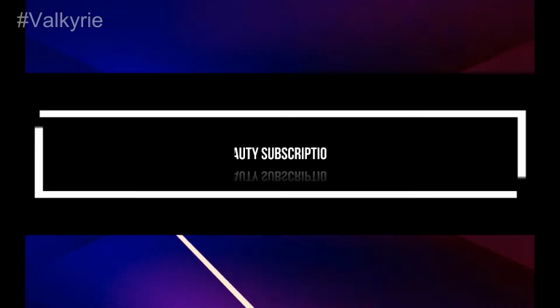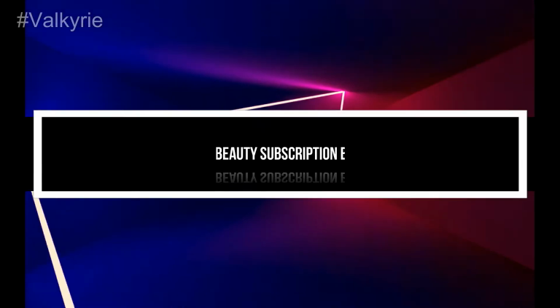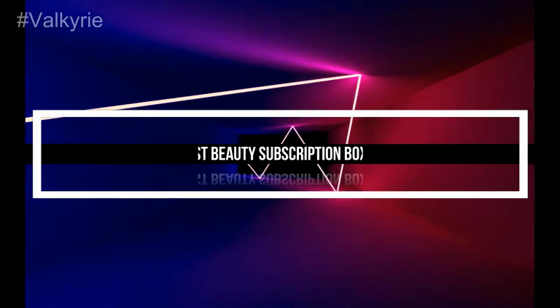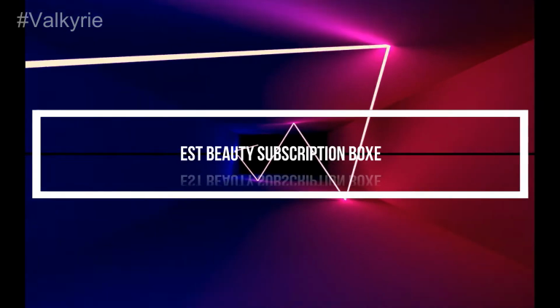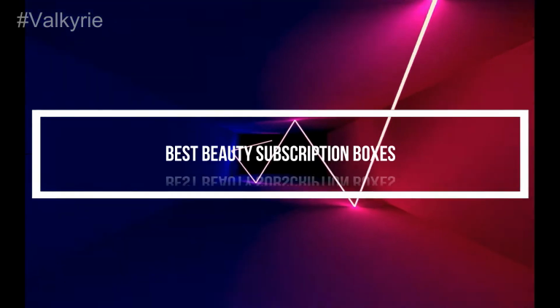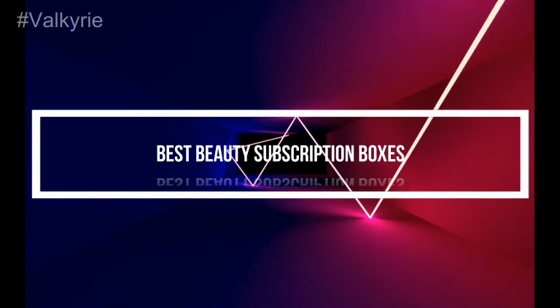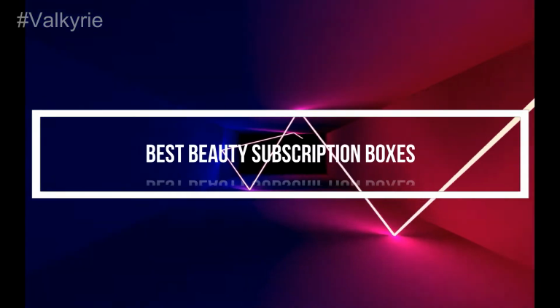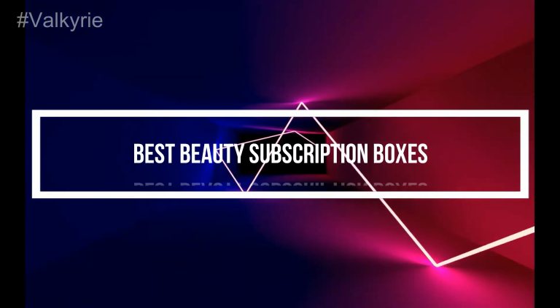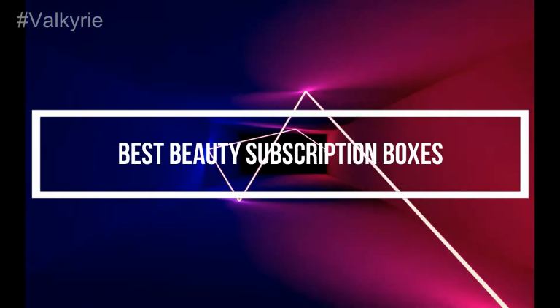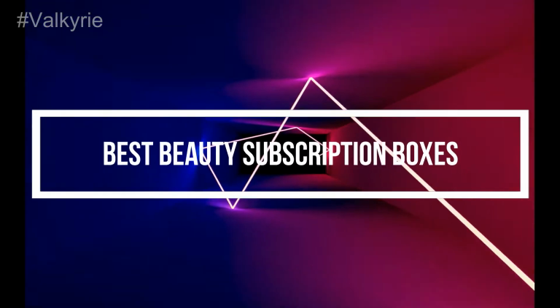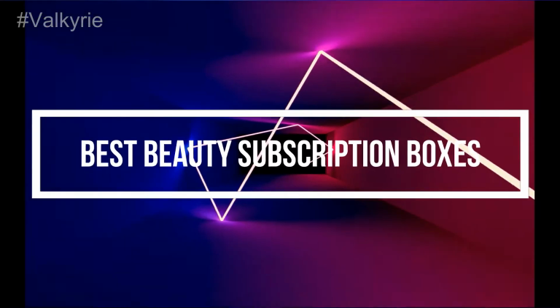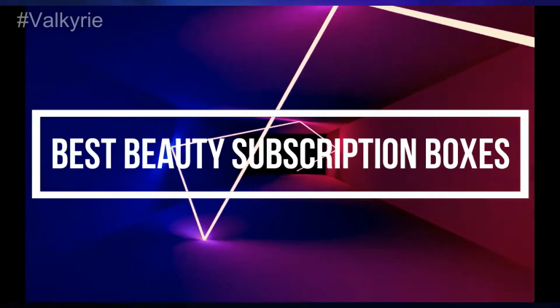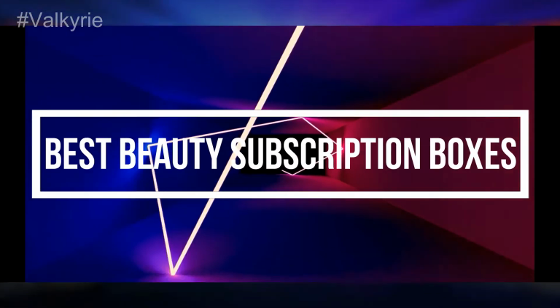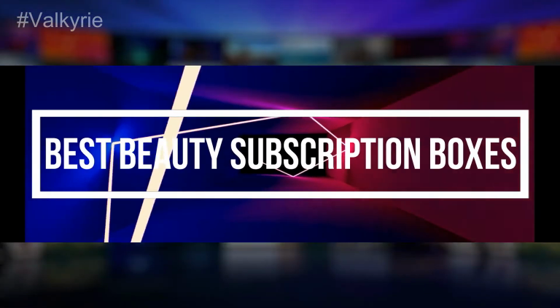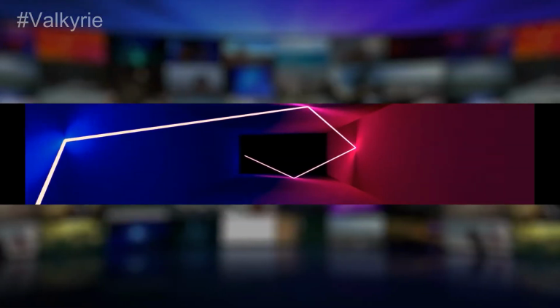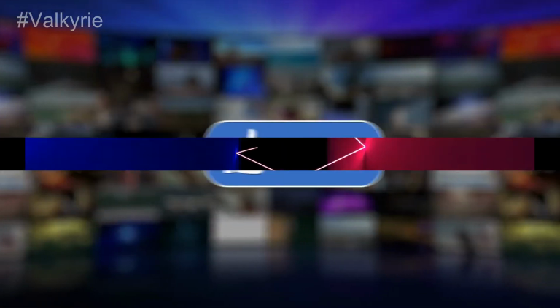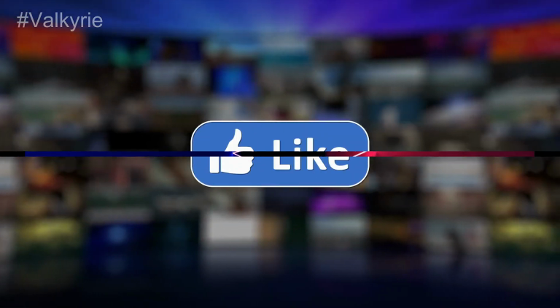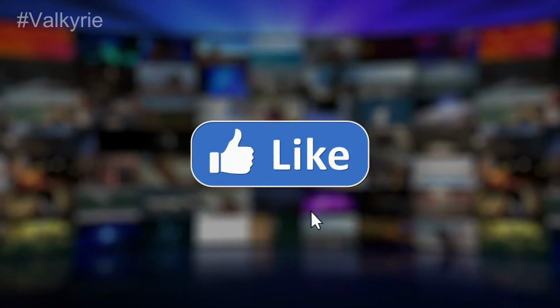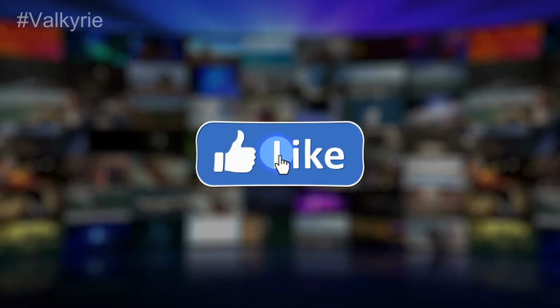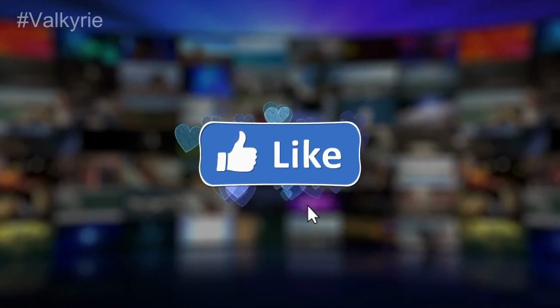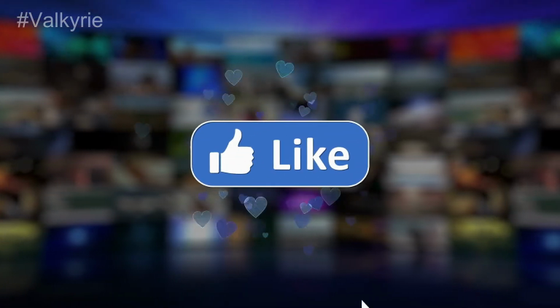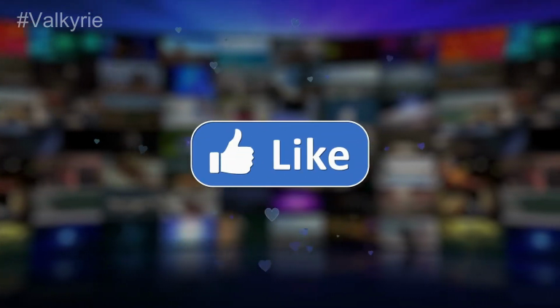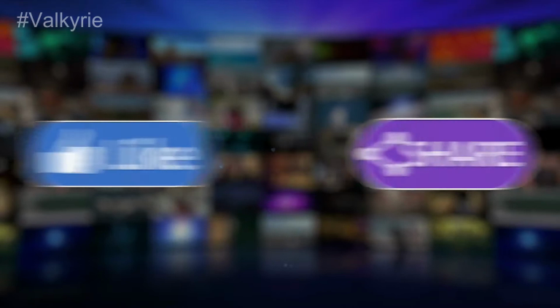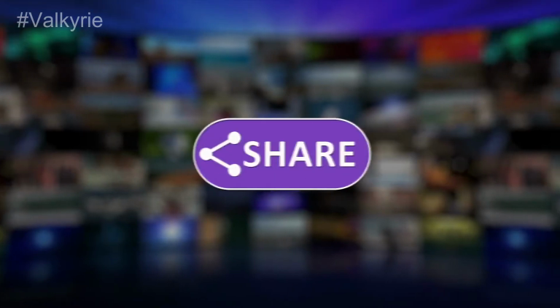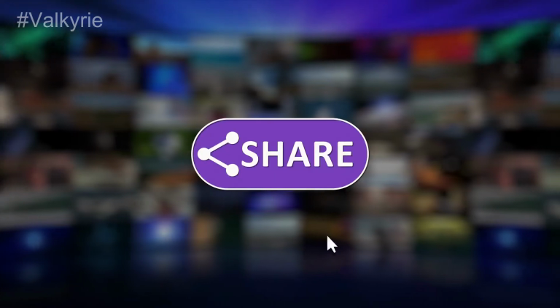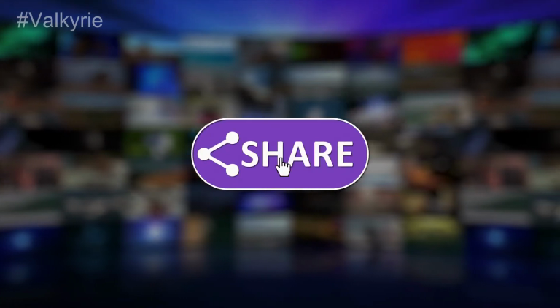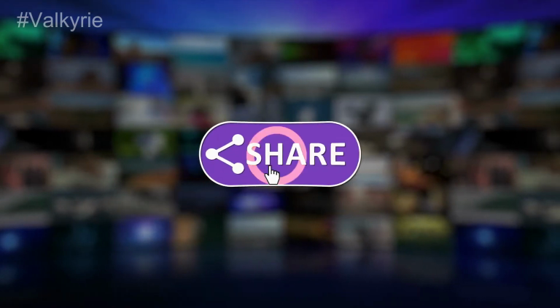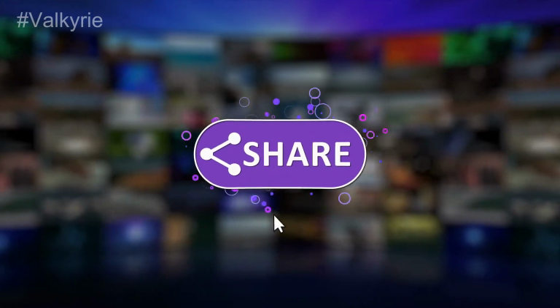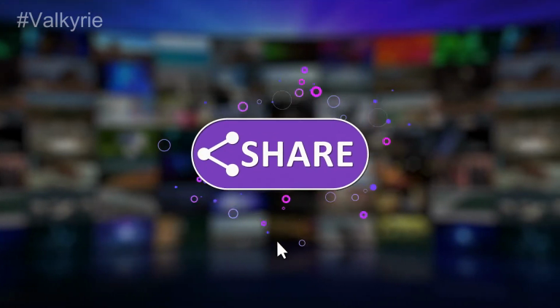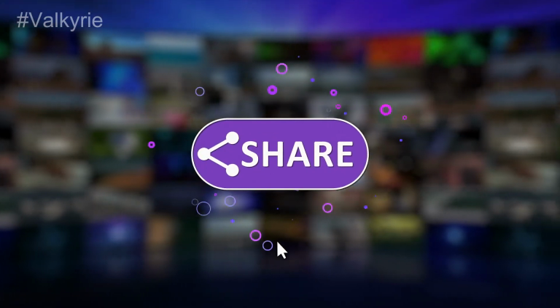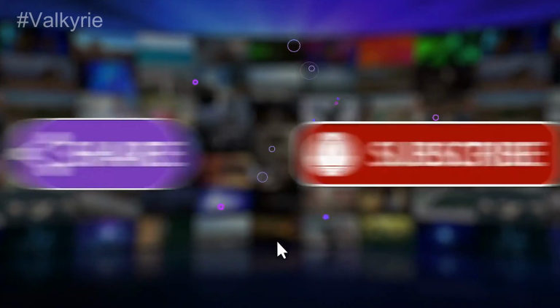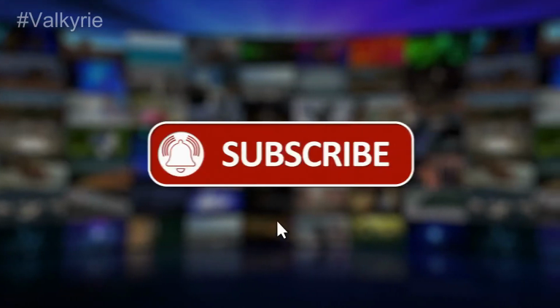Best Beauty Subscription Boxes. If you're new to this channel, please subscribe and turn the notifications on.